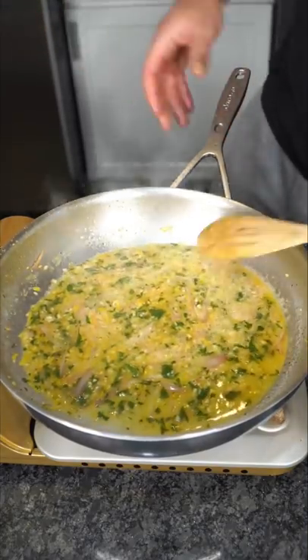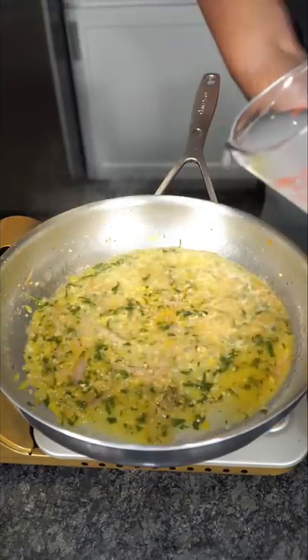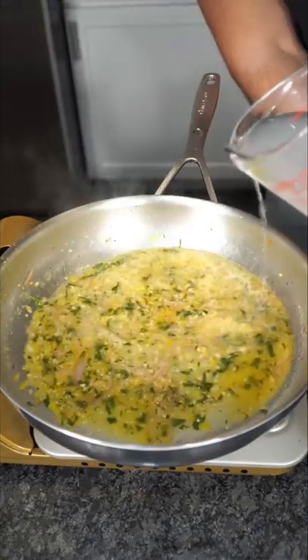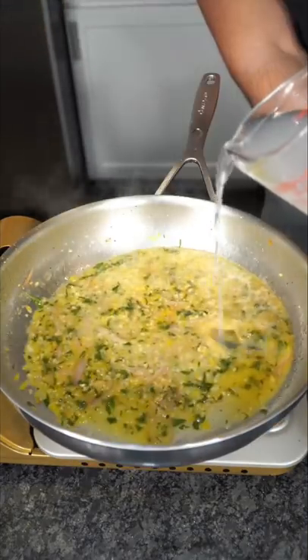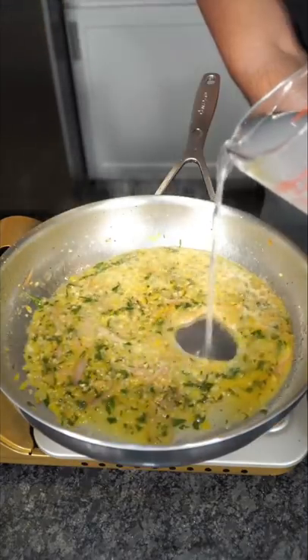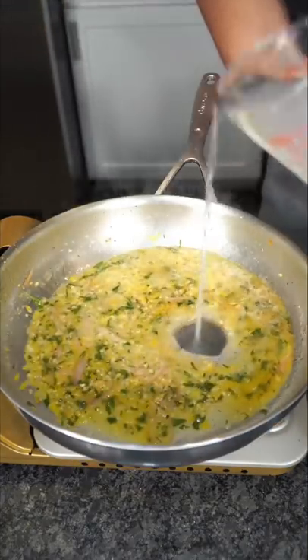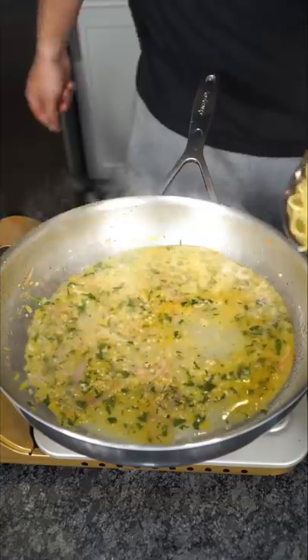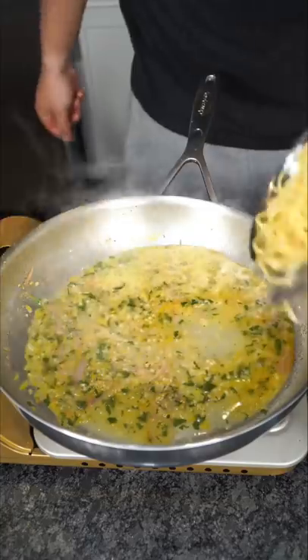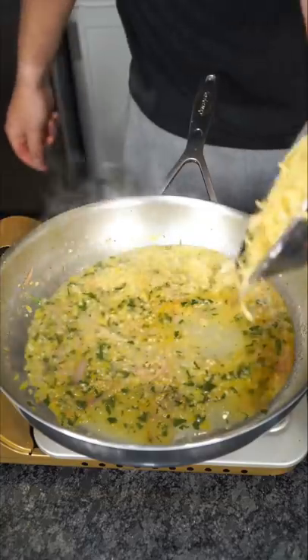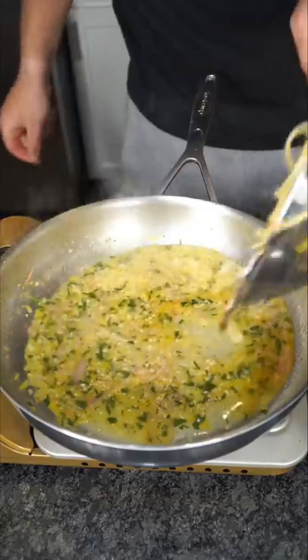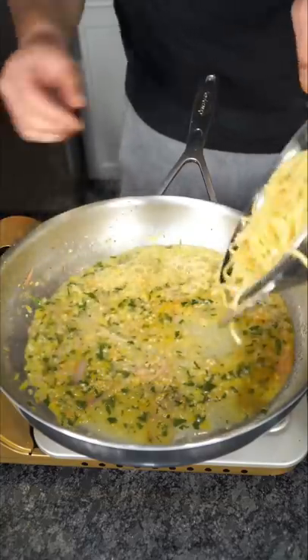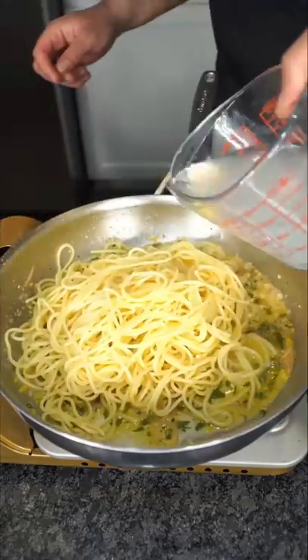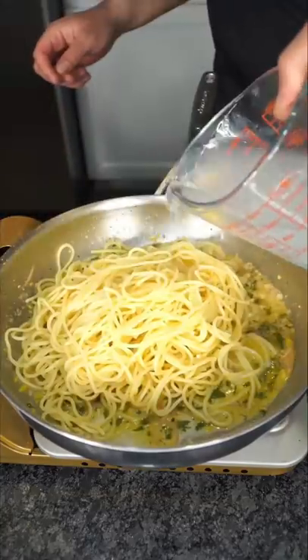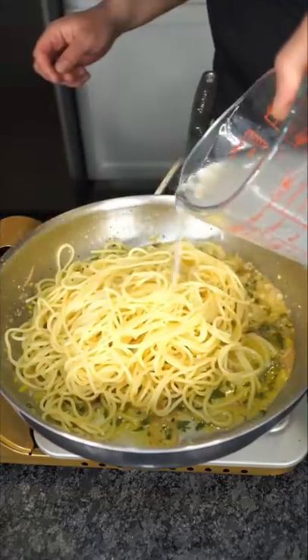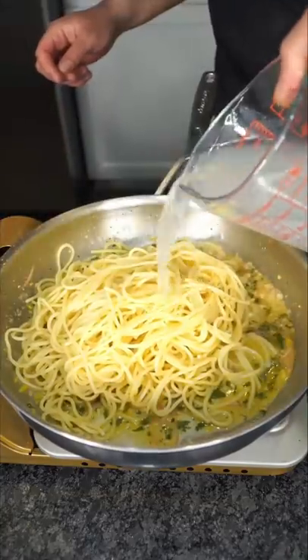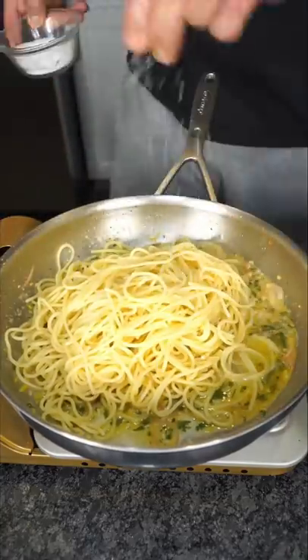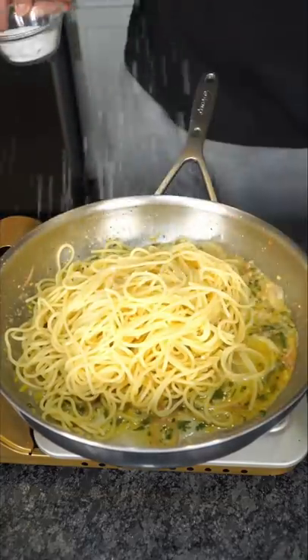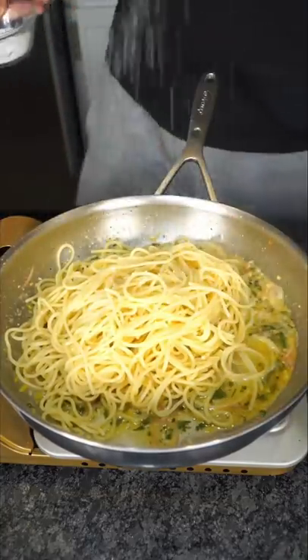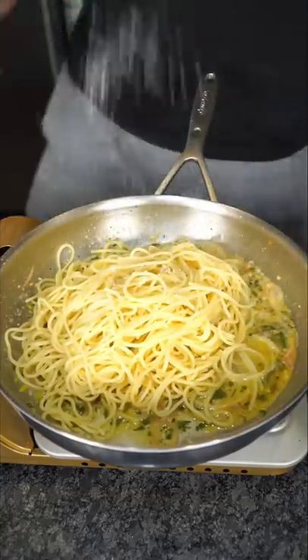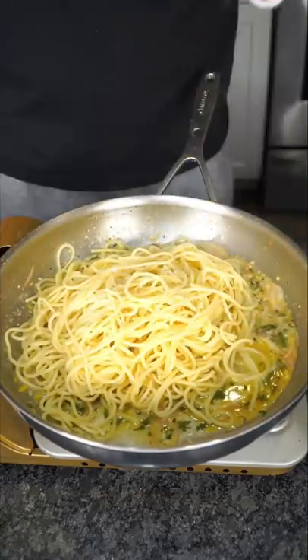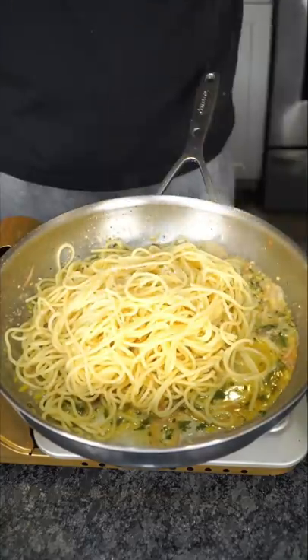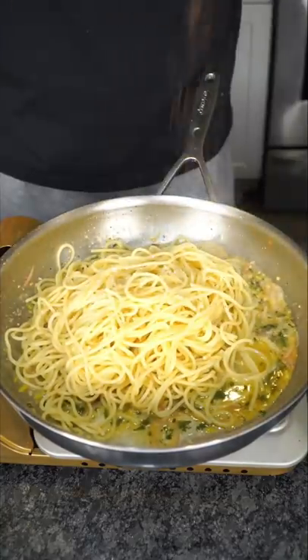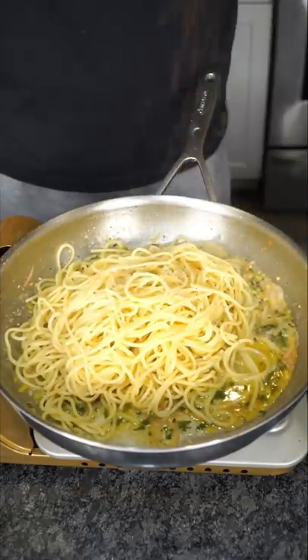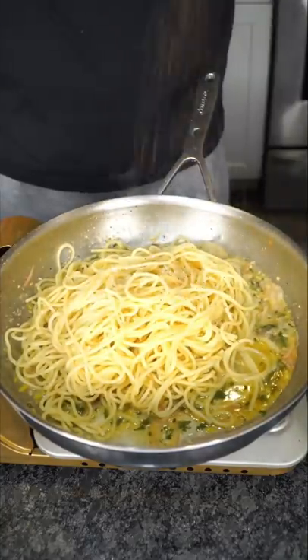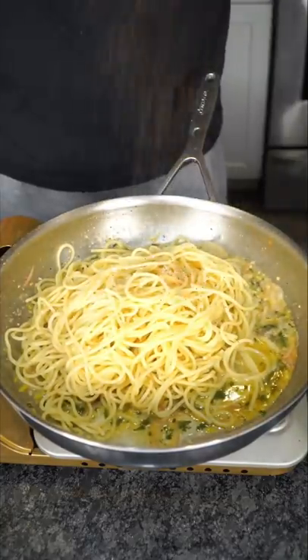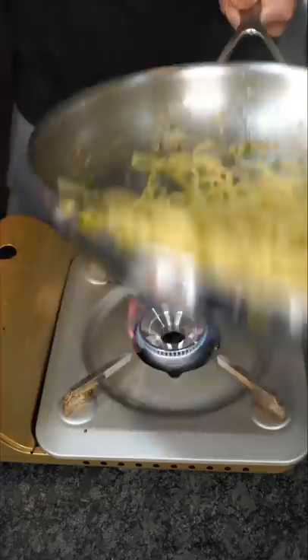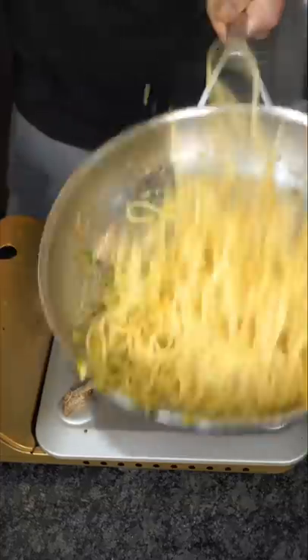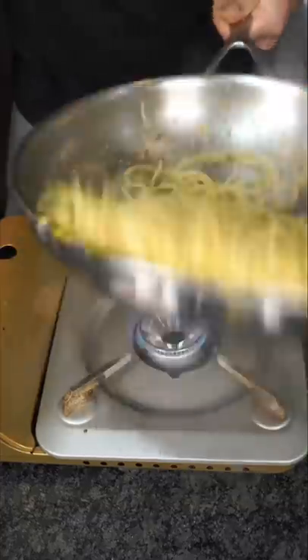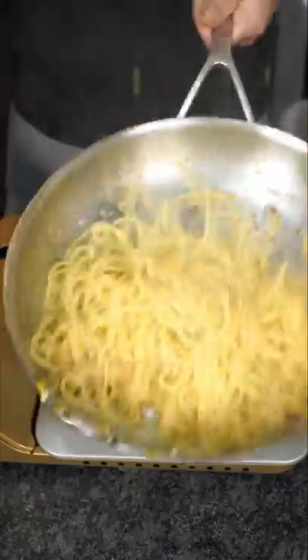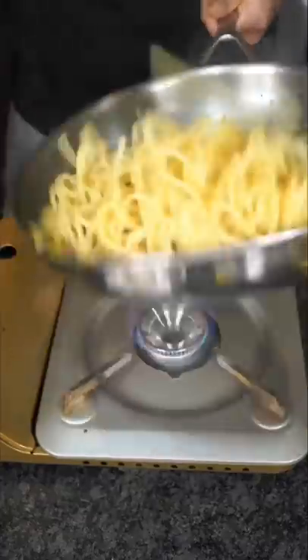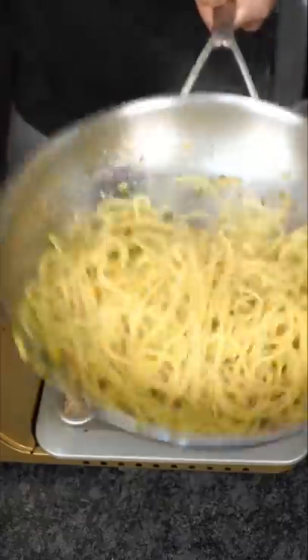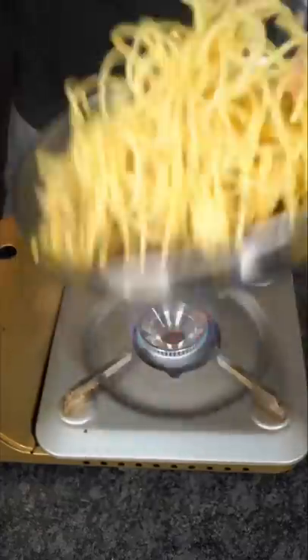Tiny bit more pasta water, add in your spaghetti, more pasta water, pinch of salt, Cajun — because why not? Bring everything together like the cool uncle.